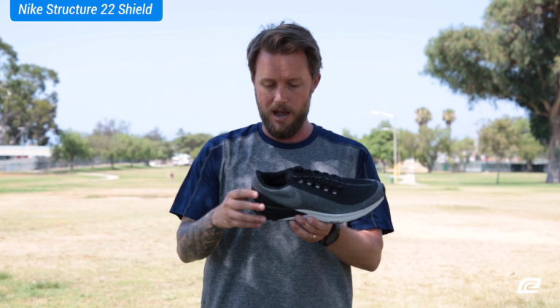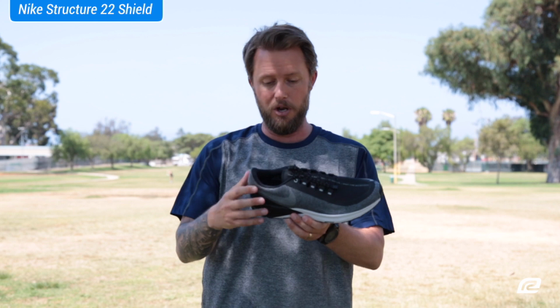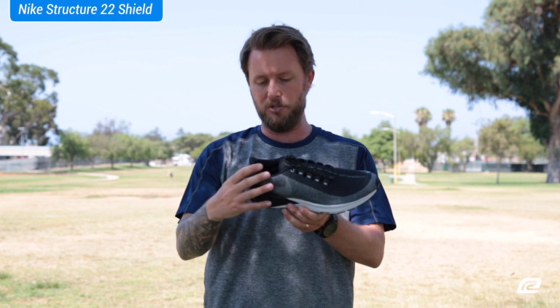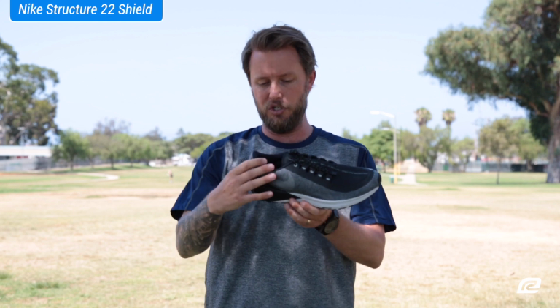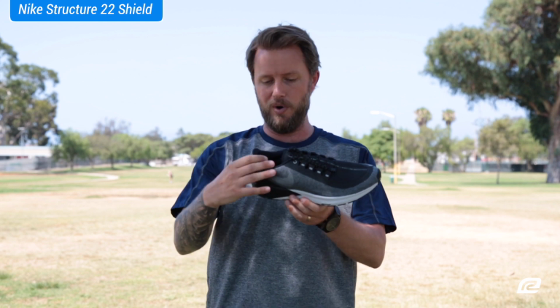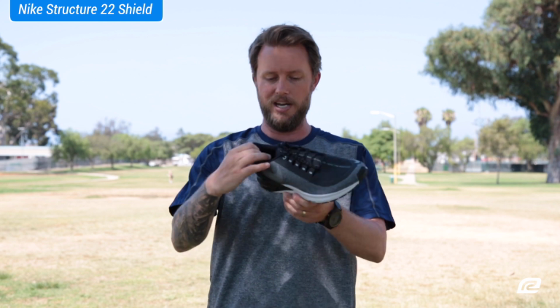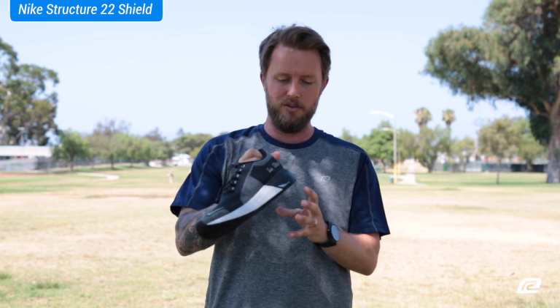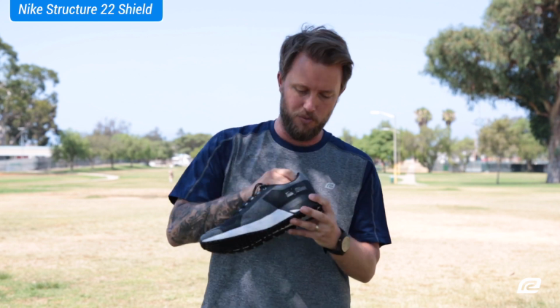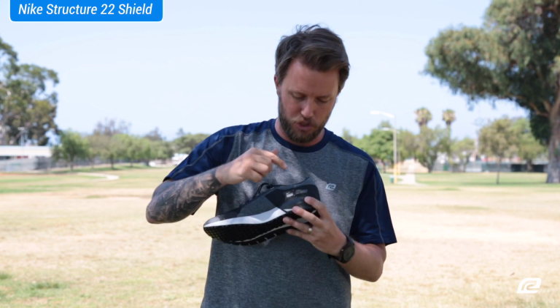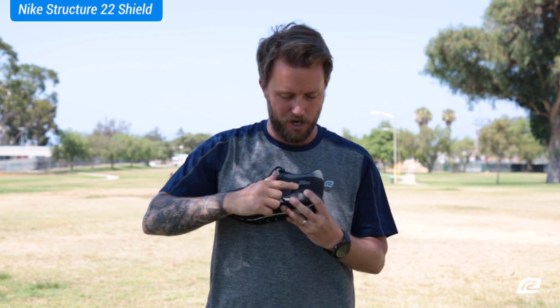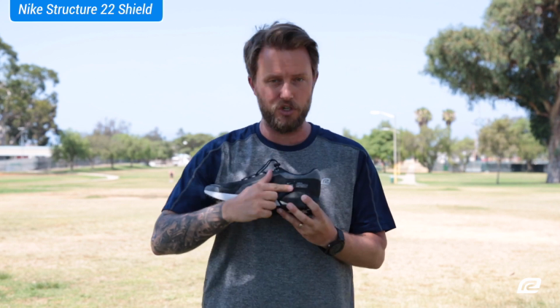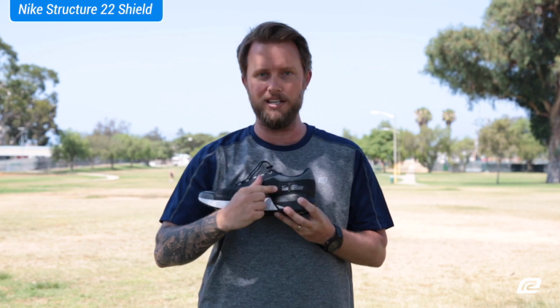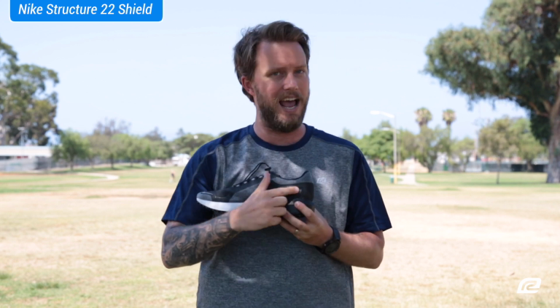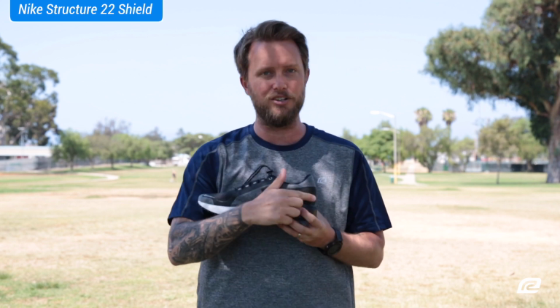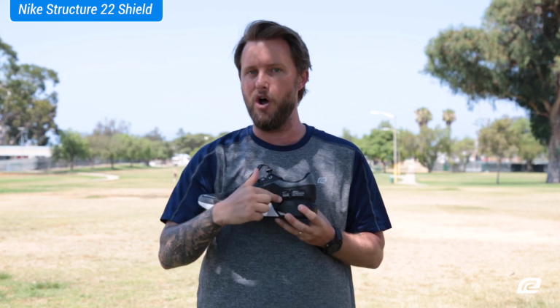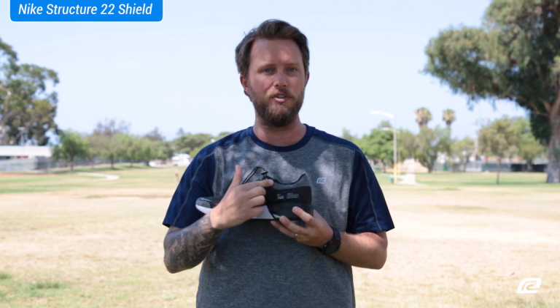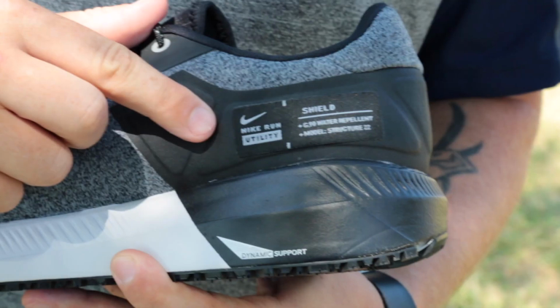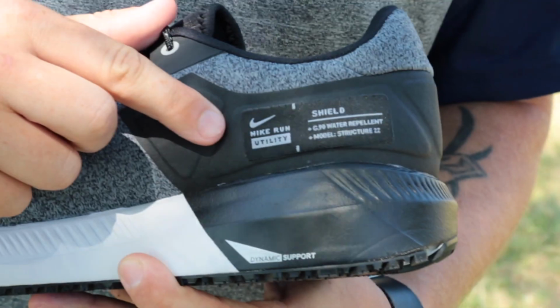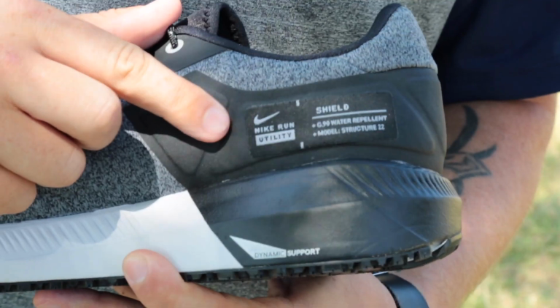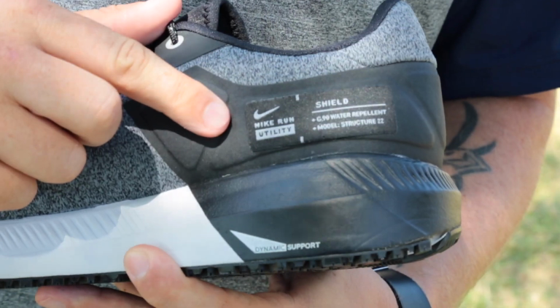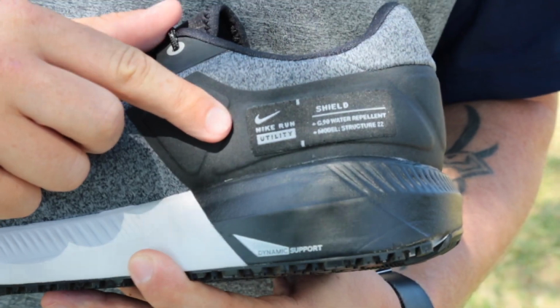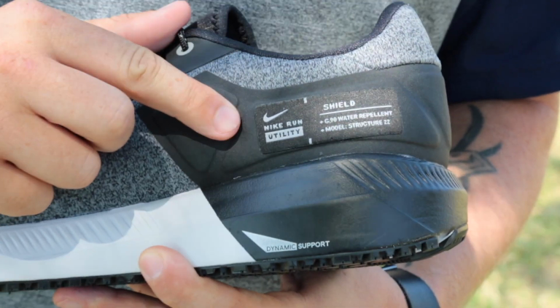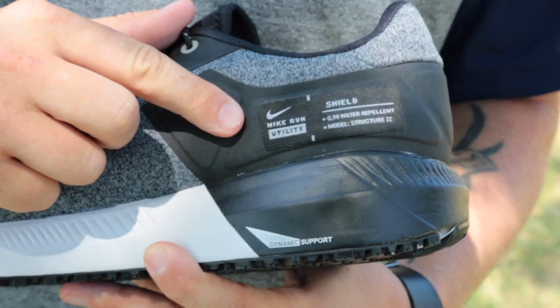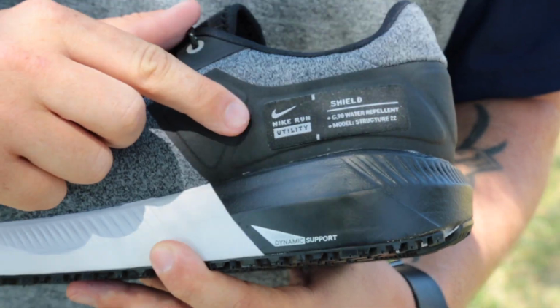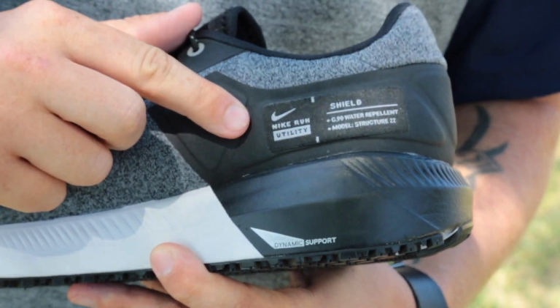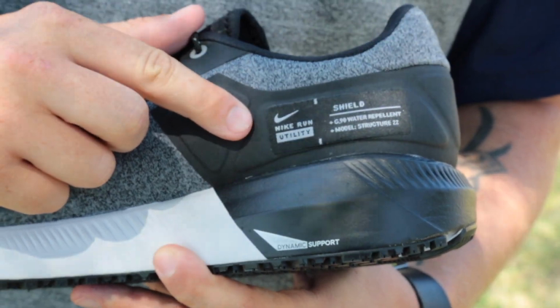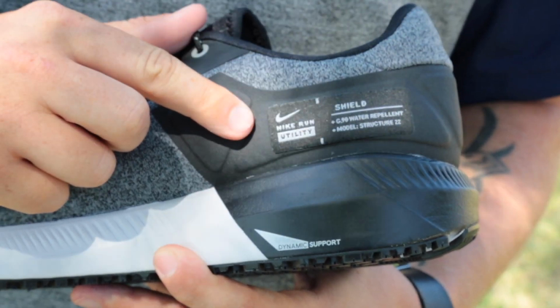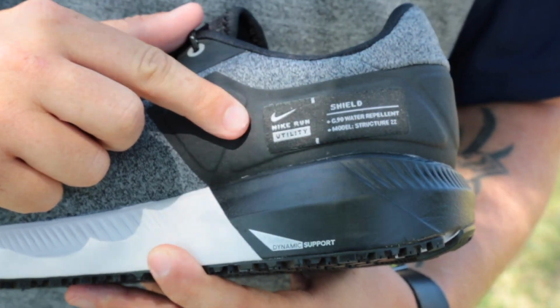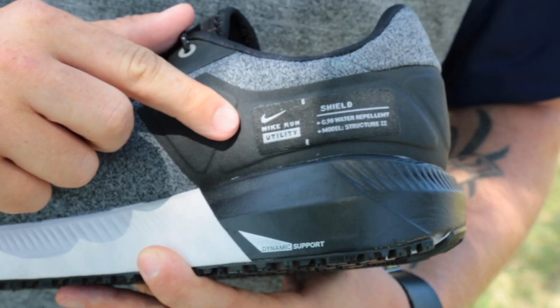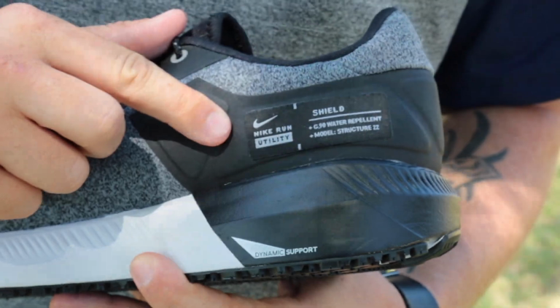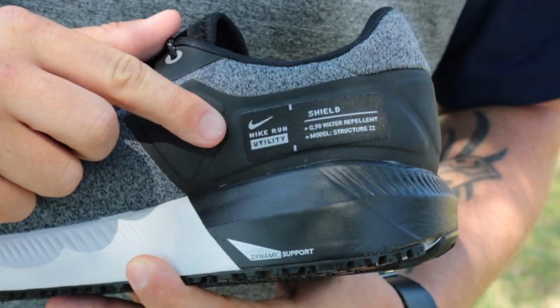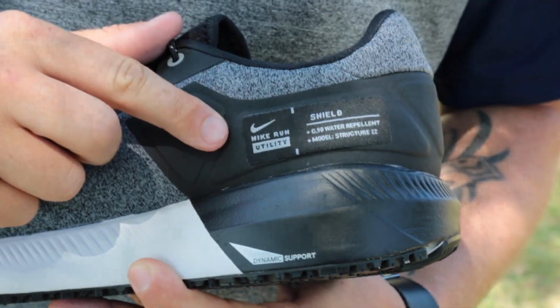It also tells you right here what the structure is — it has all the data about the shoe right on the shoe itself. It's an amazing shoe.